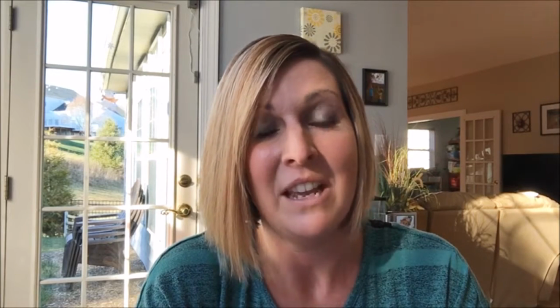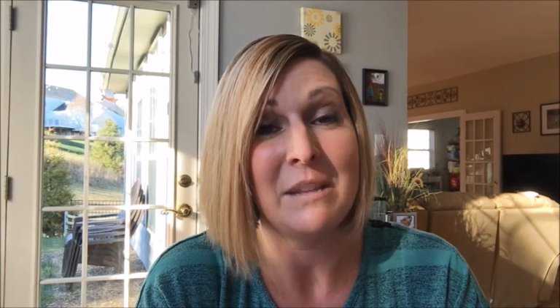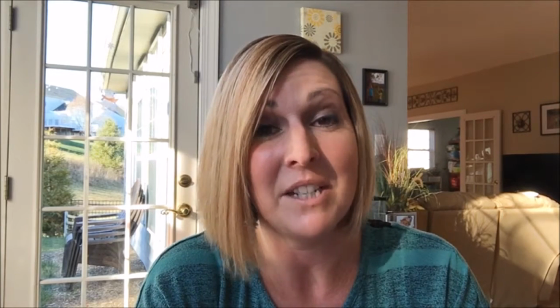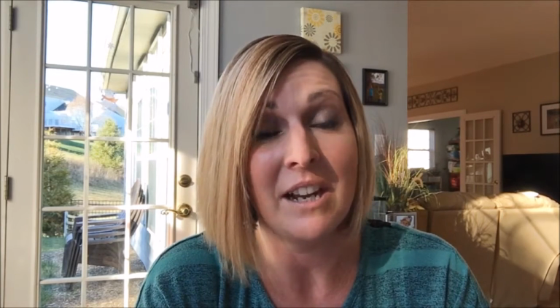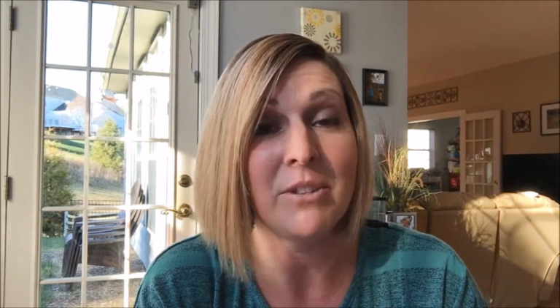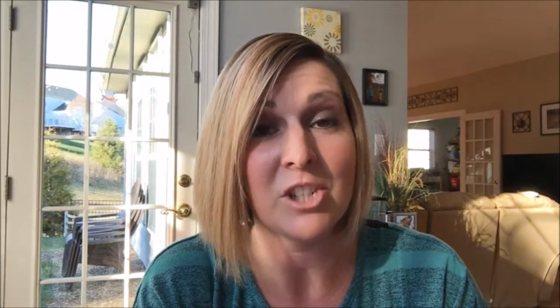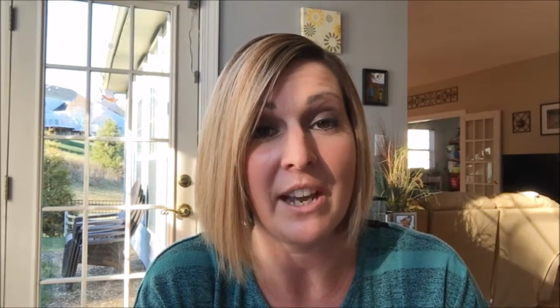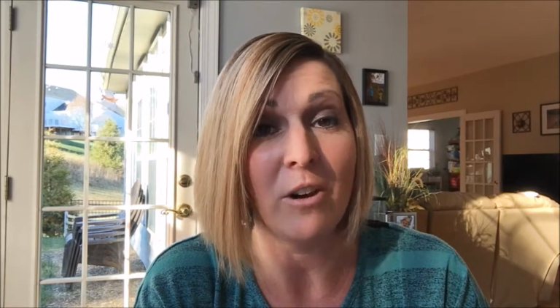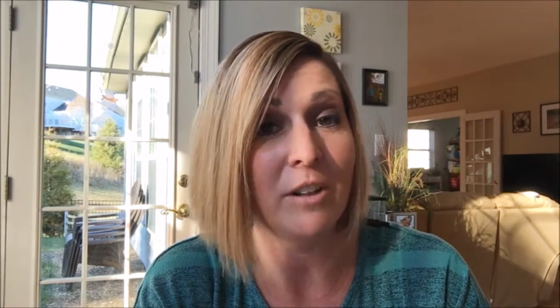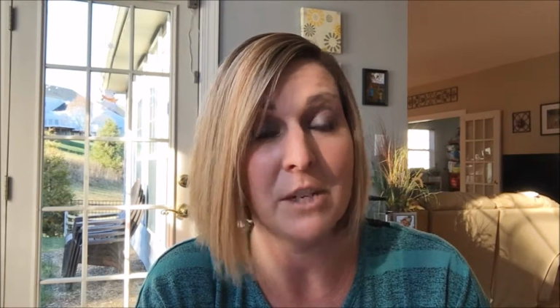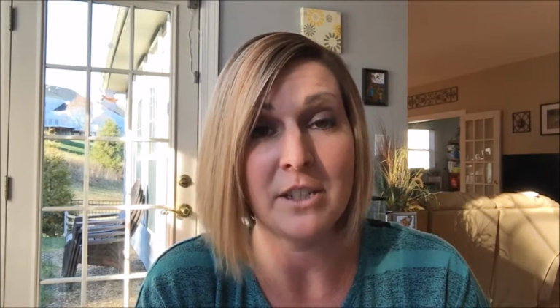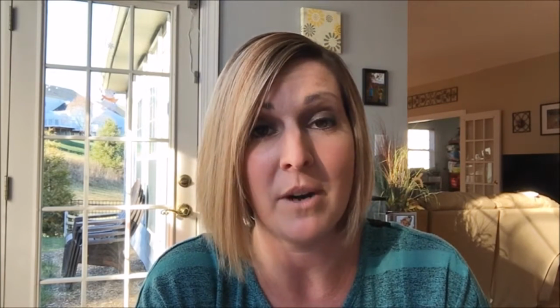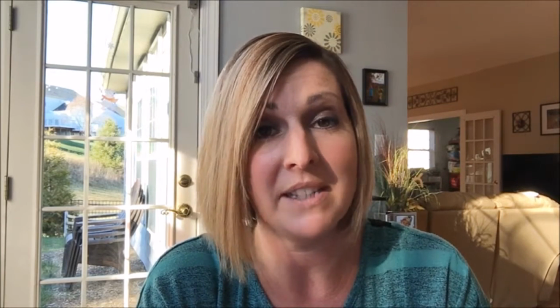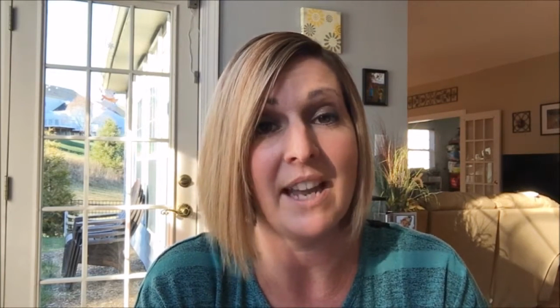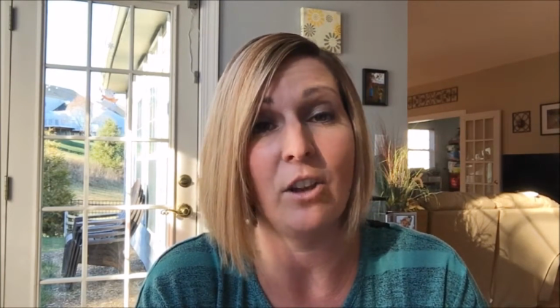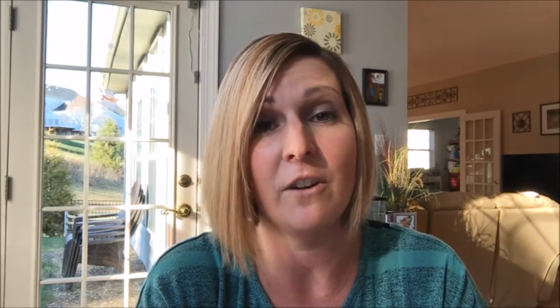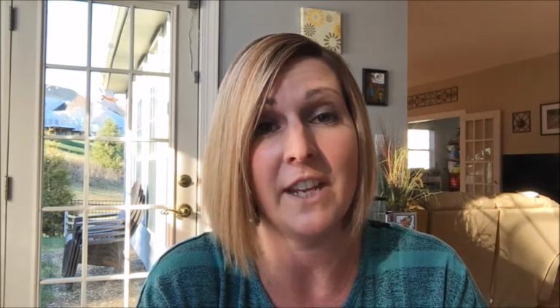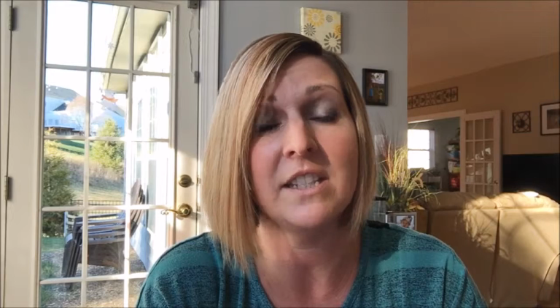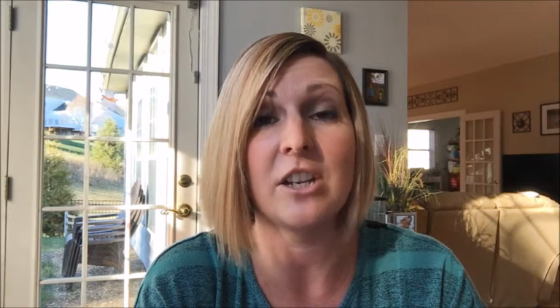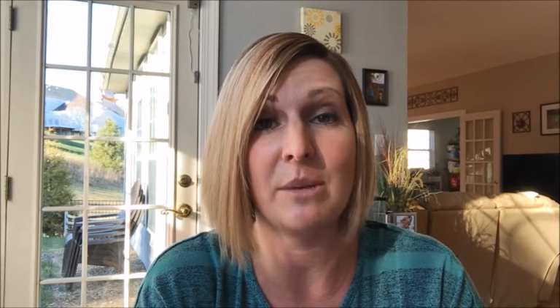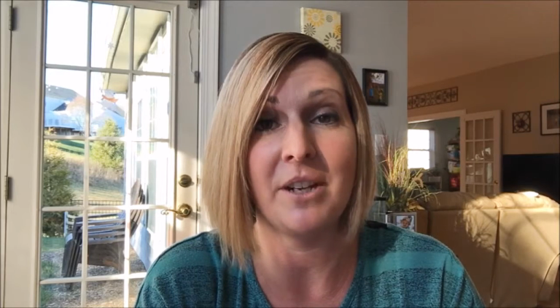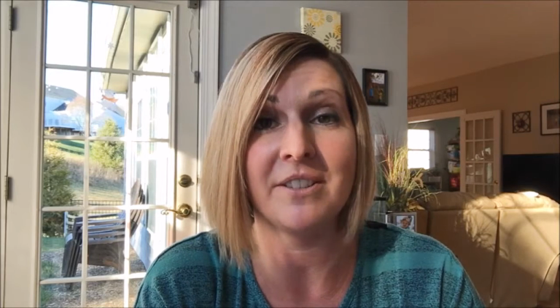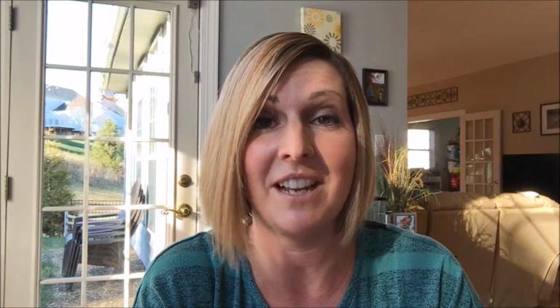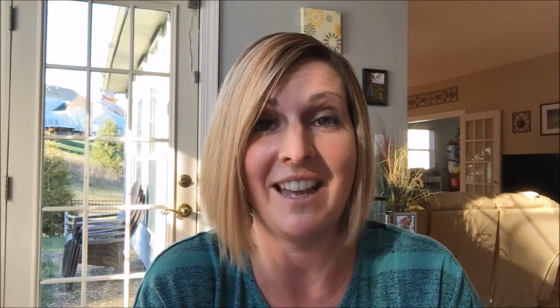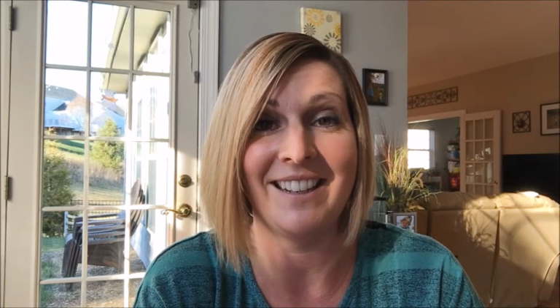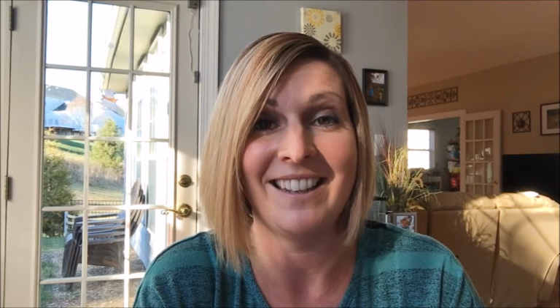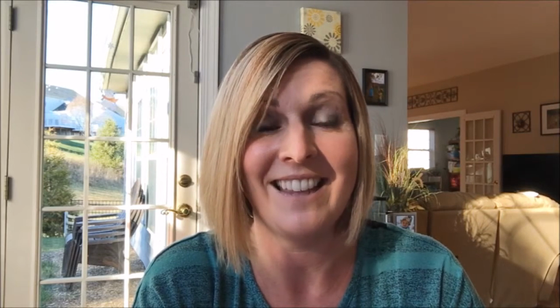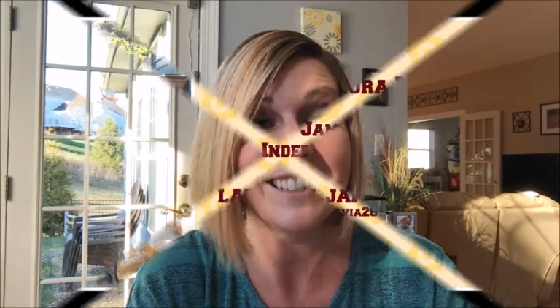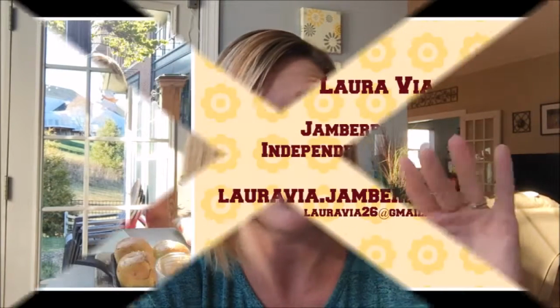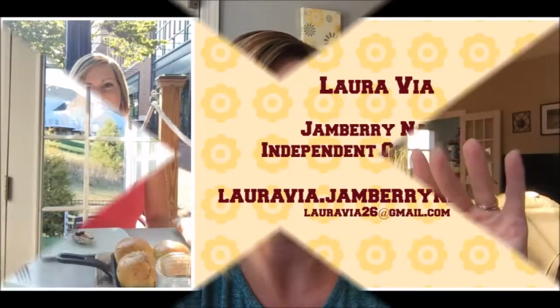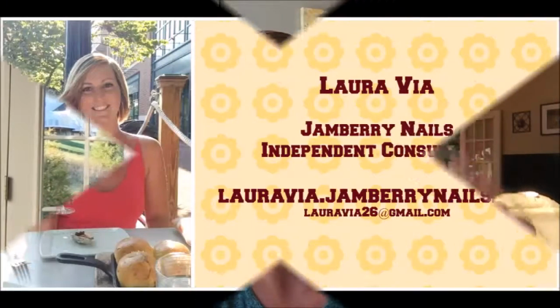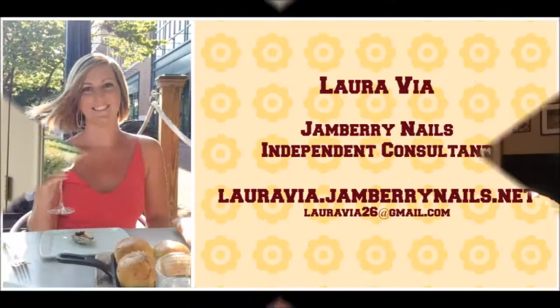In the meantime, you can check out all of Jamberry's products at laravia.jamberrynails.net. Thanks, talk to you guys soon.